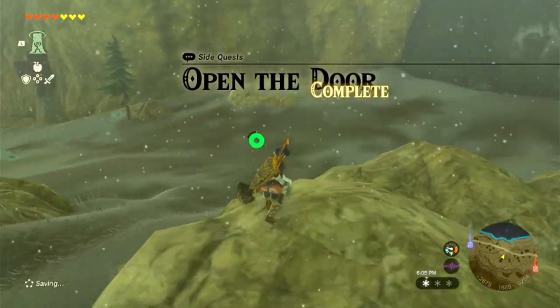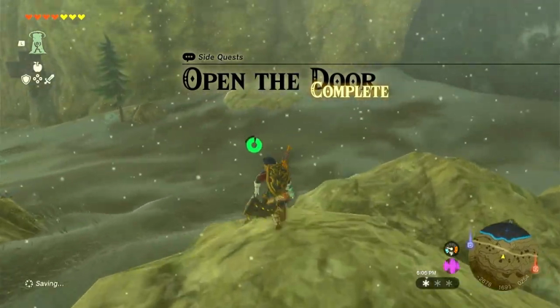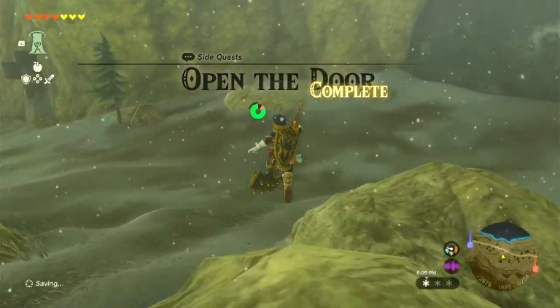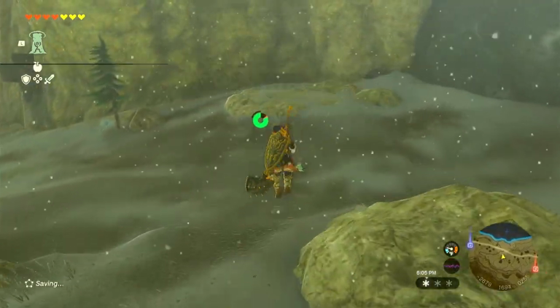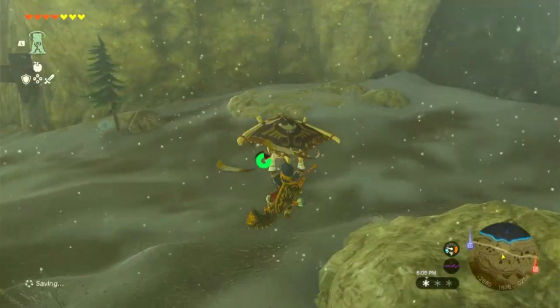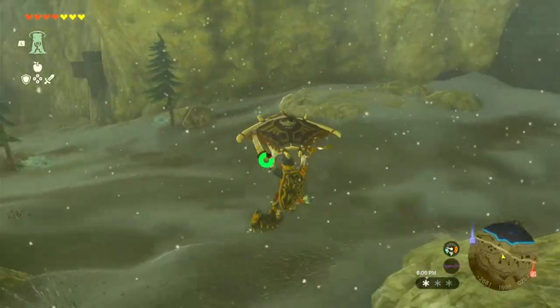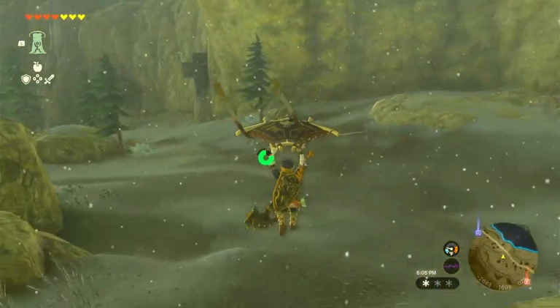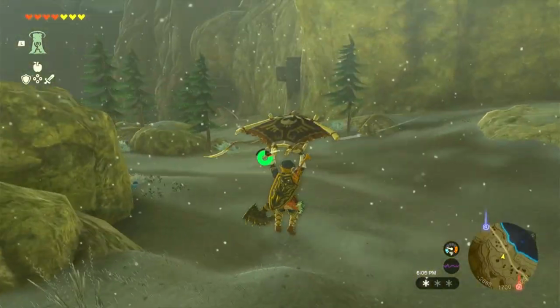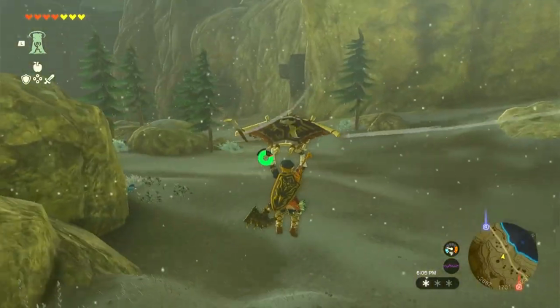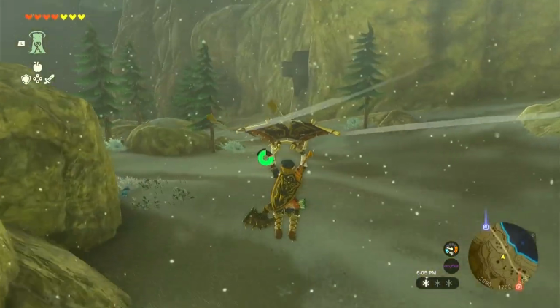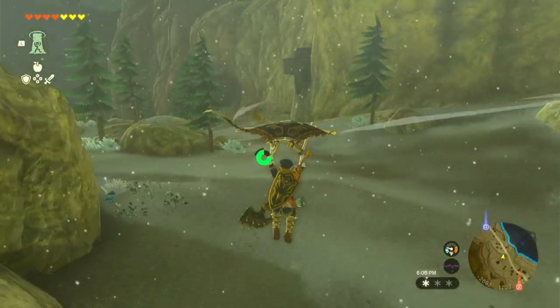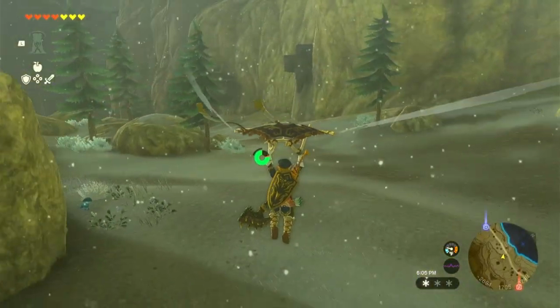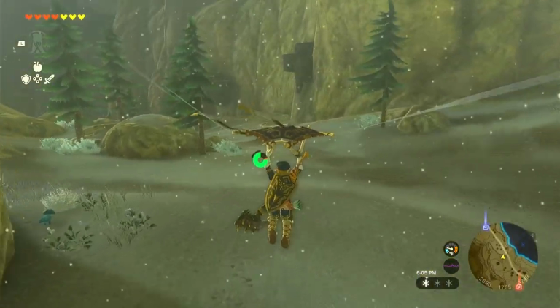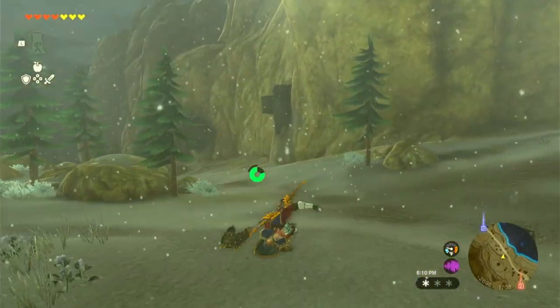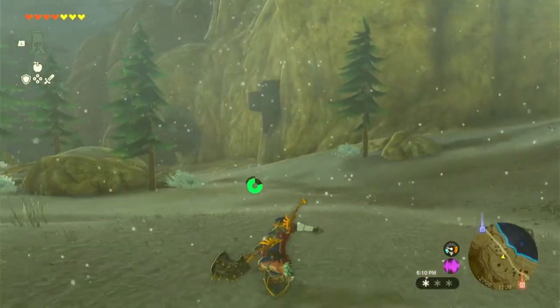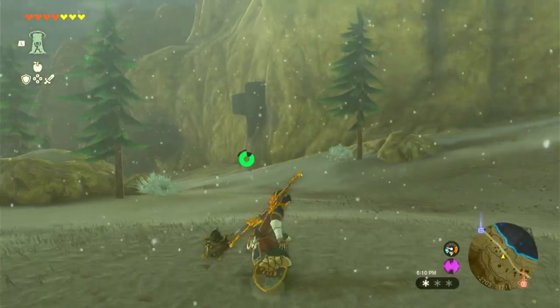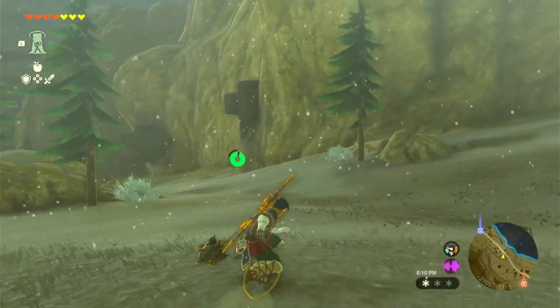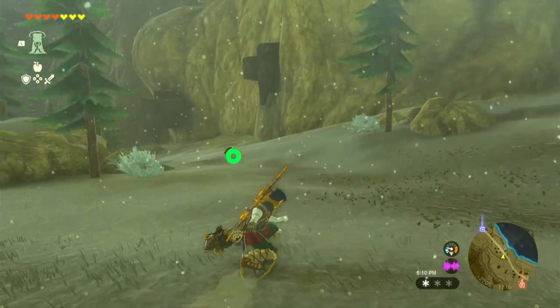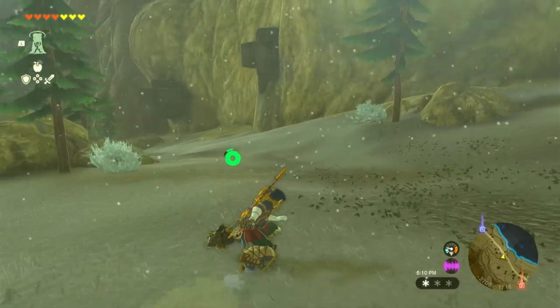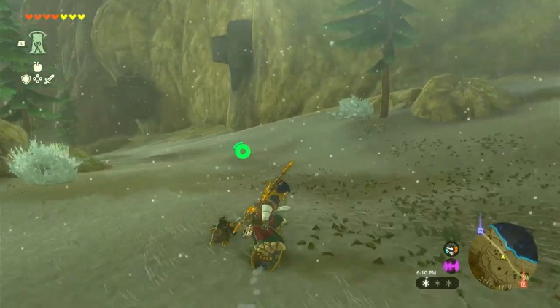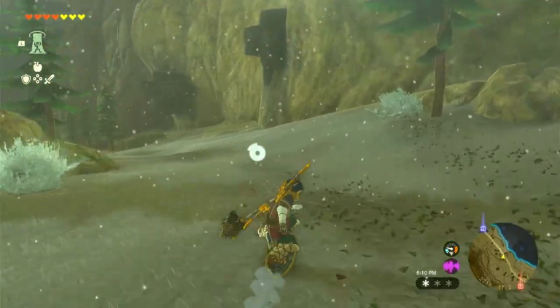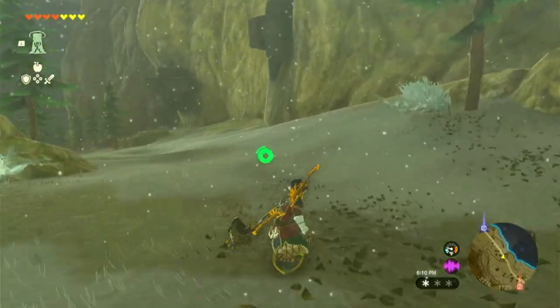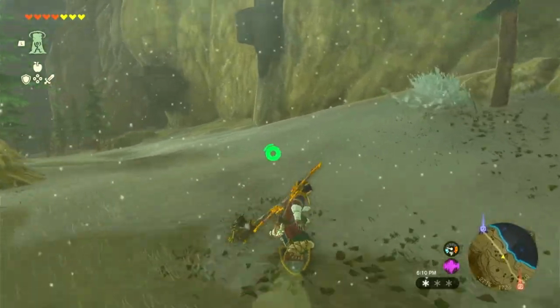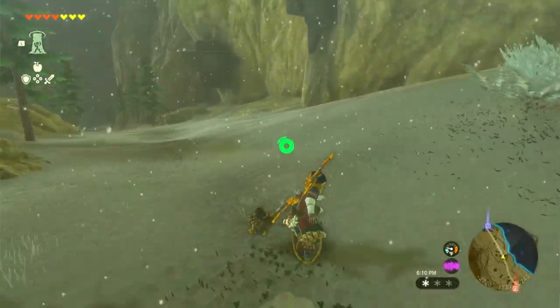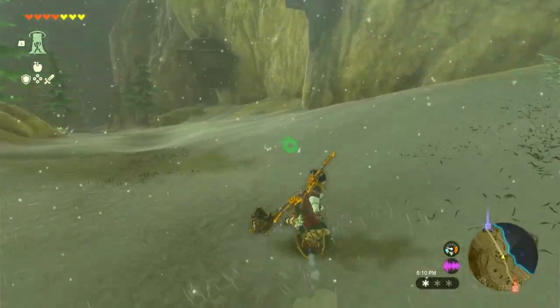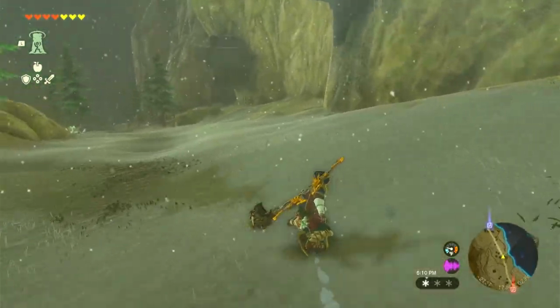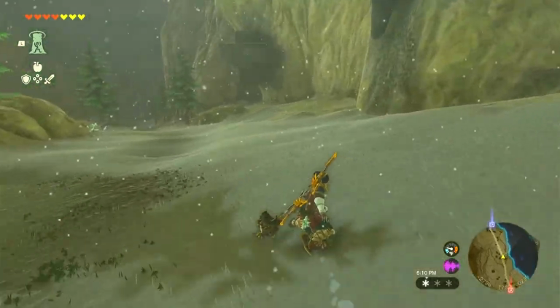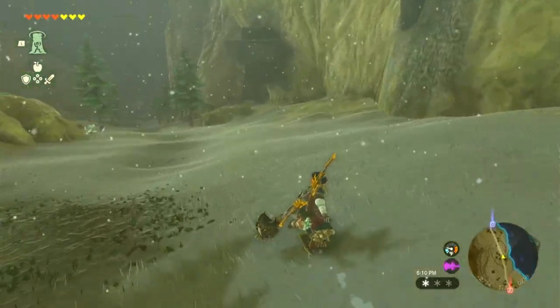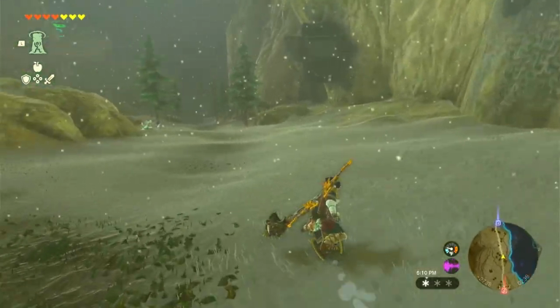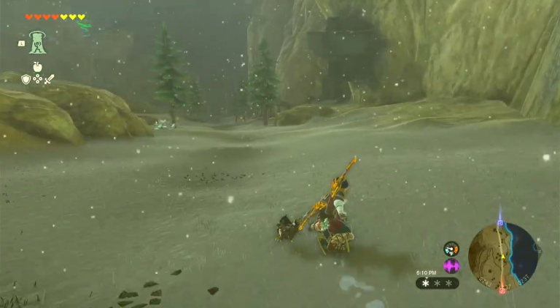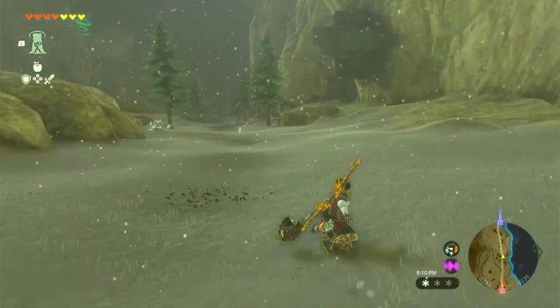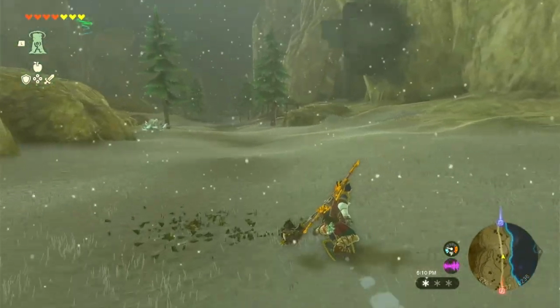Essentially what they were doing is introducing you to shield surfing: left trigger, push A, and that'll pop that shield out underneath you there.